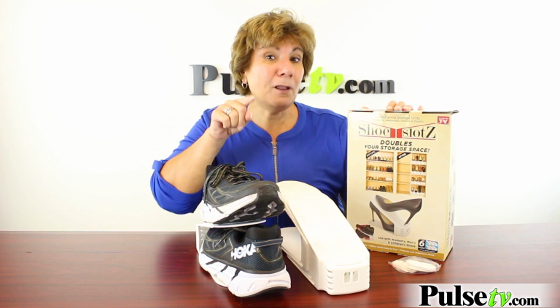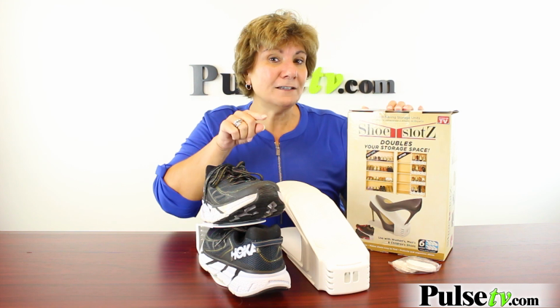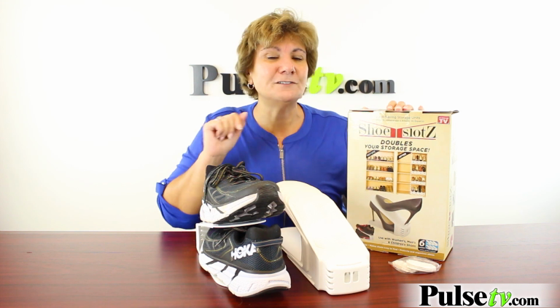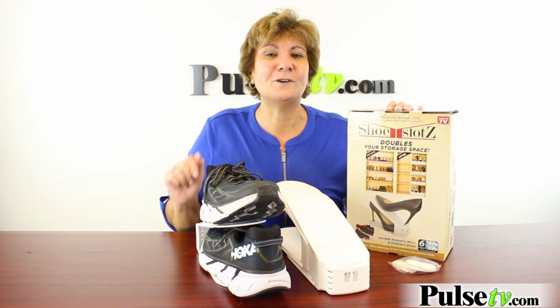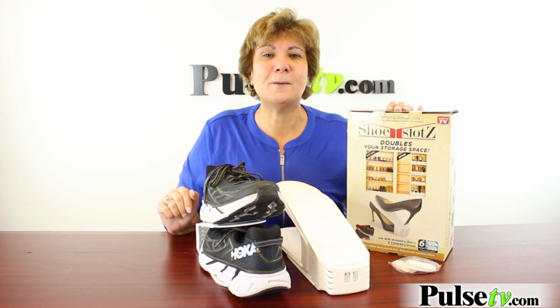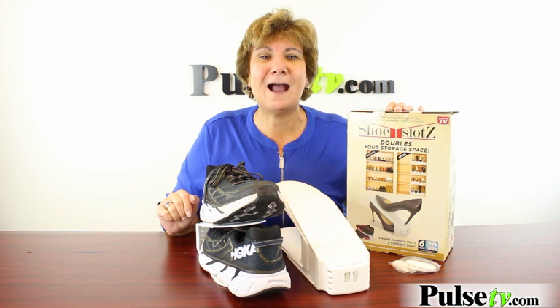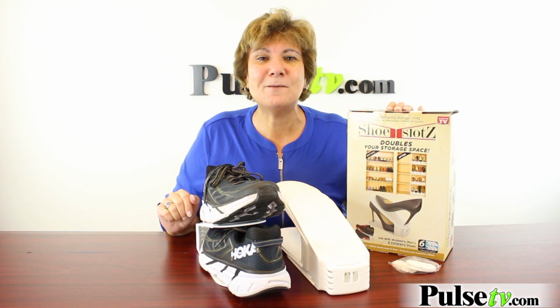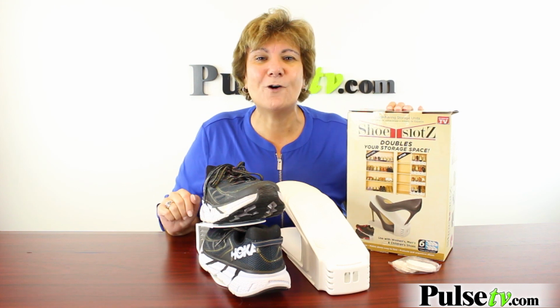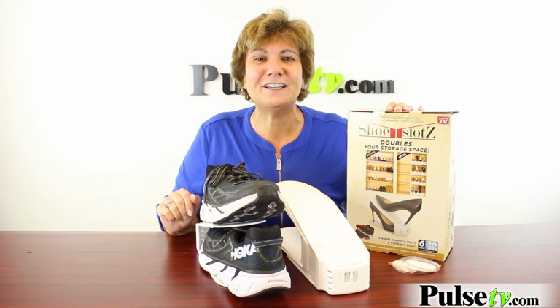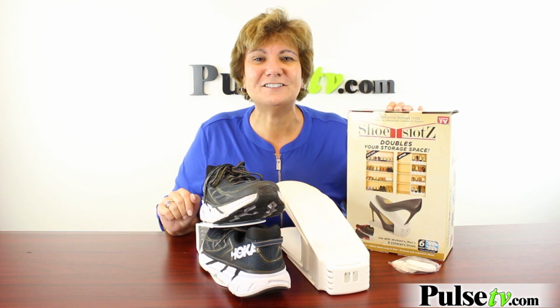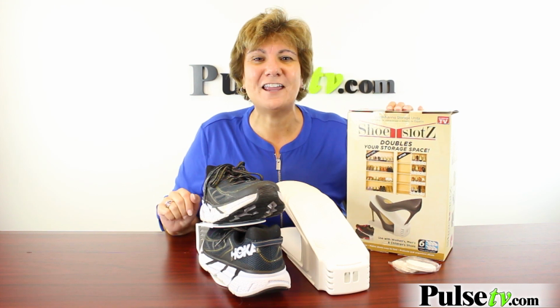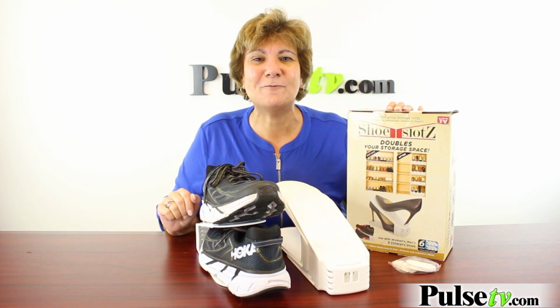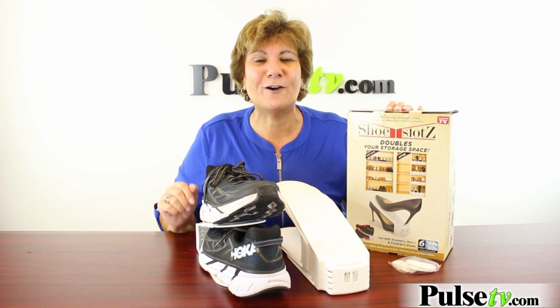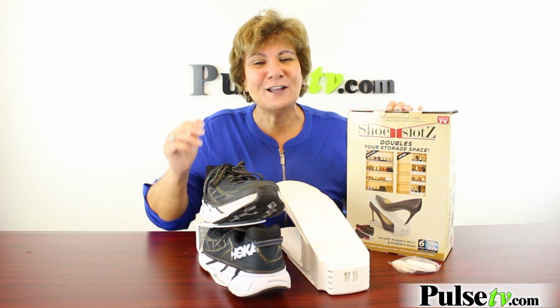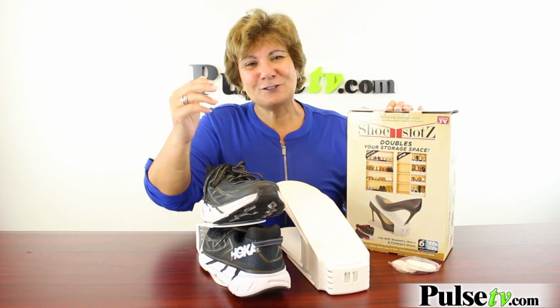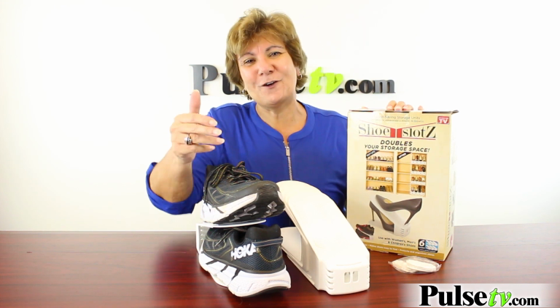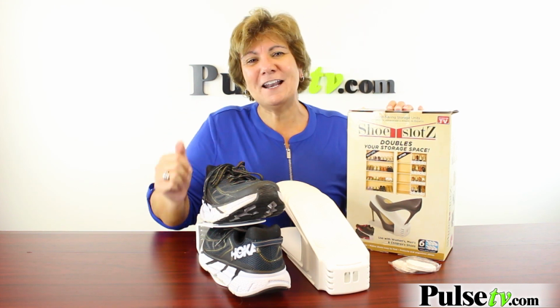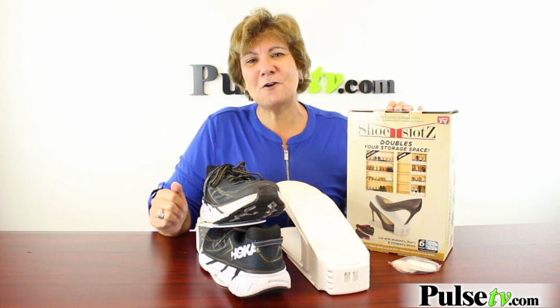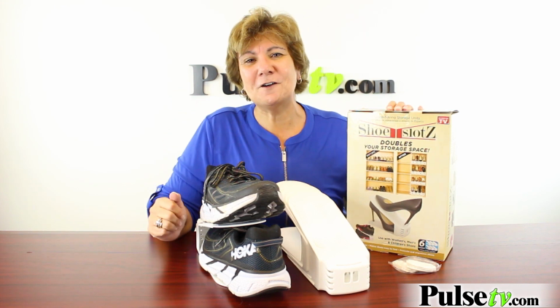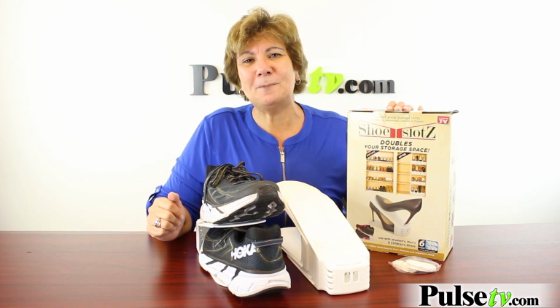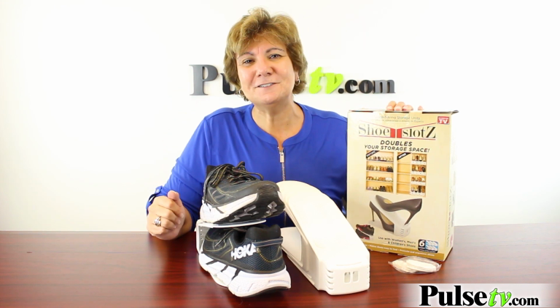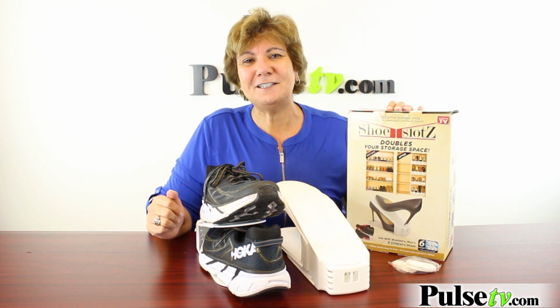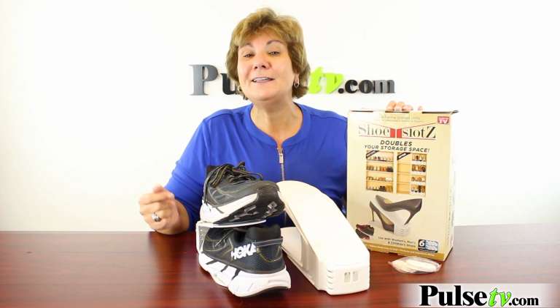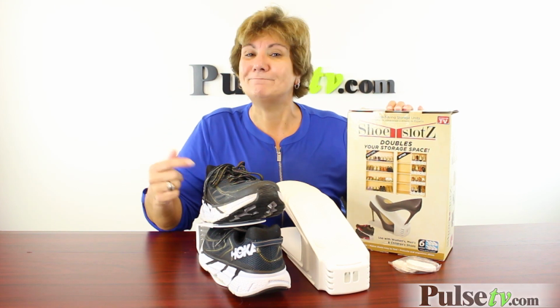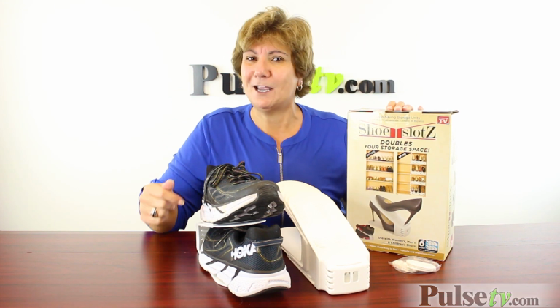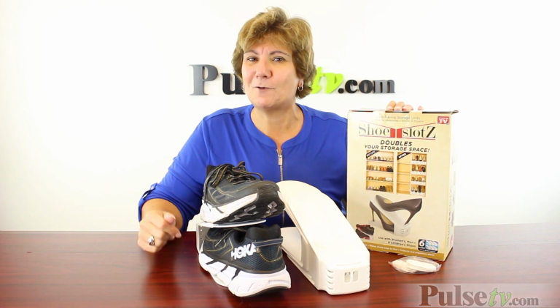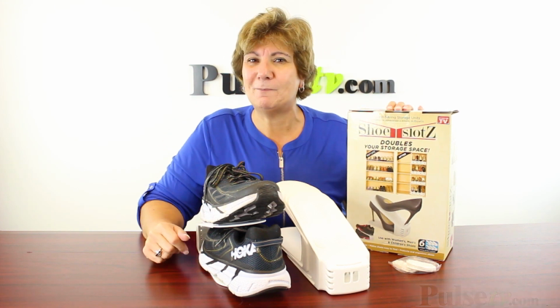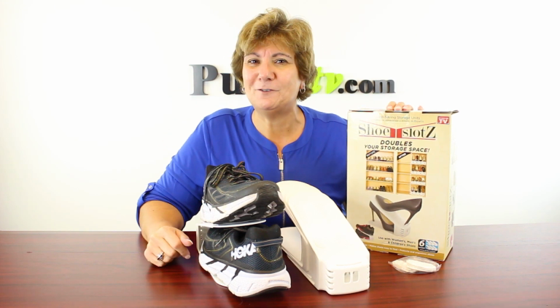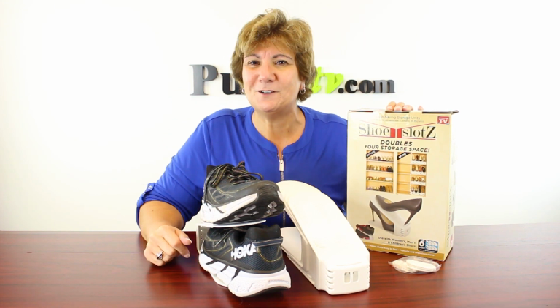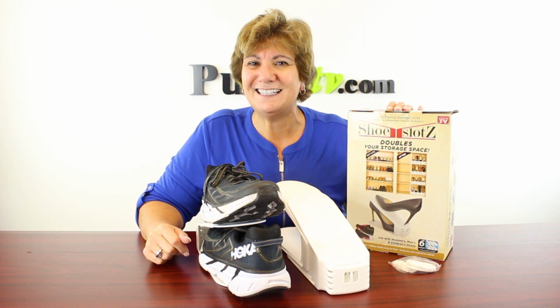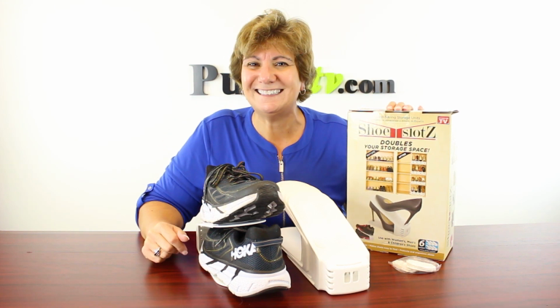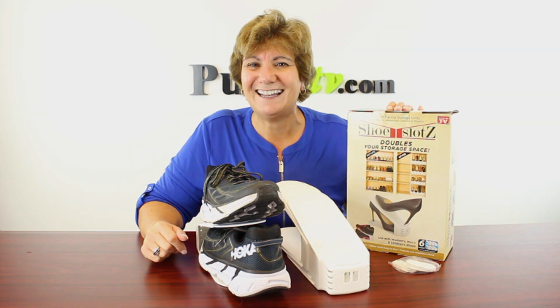Plus, when you buy more, you save more. So head on over to Pulse TV and grab a few of these today.